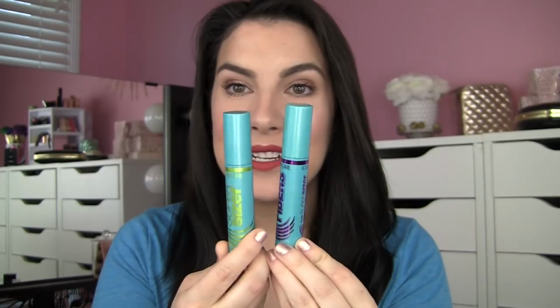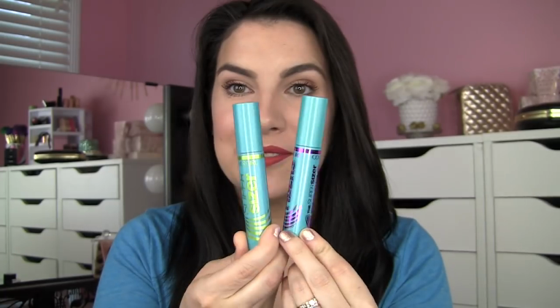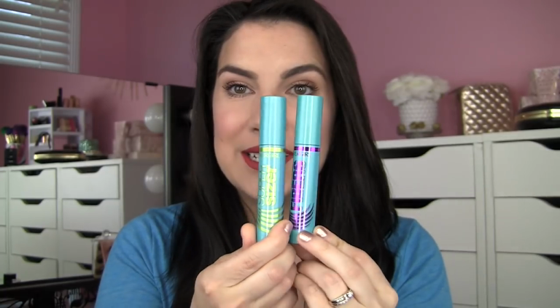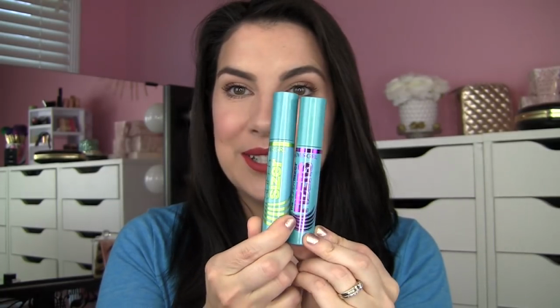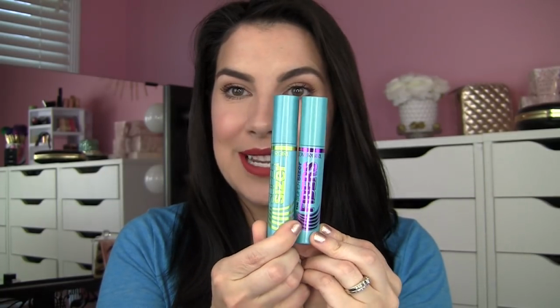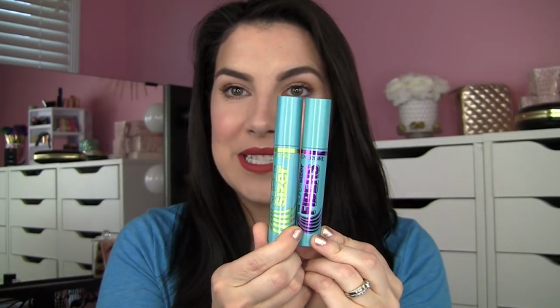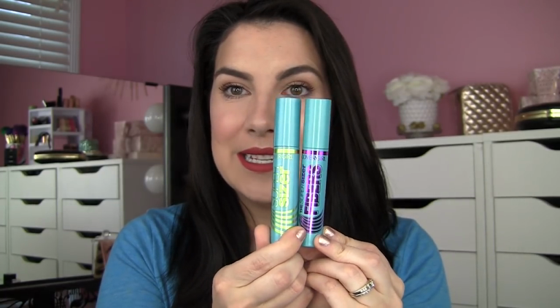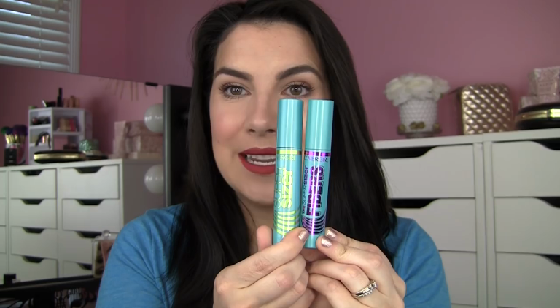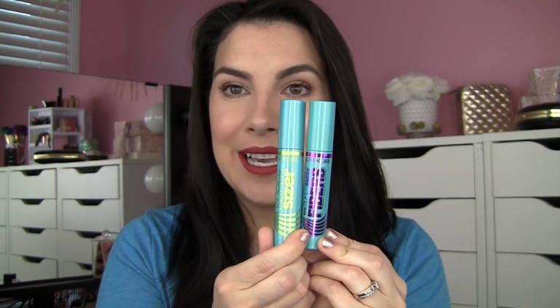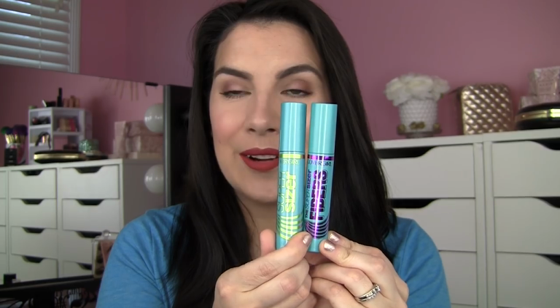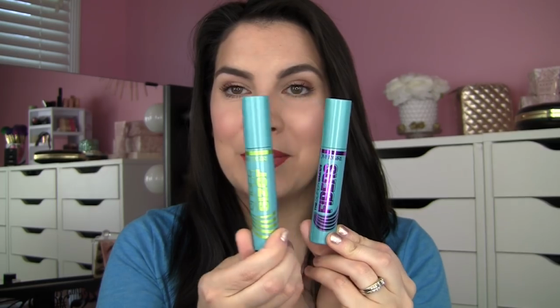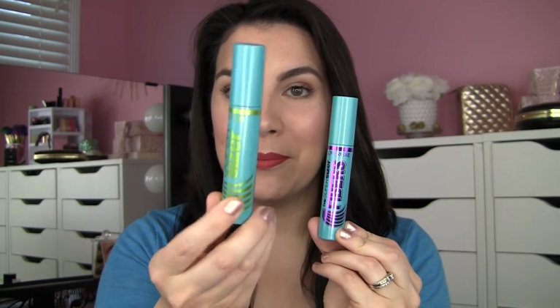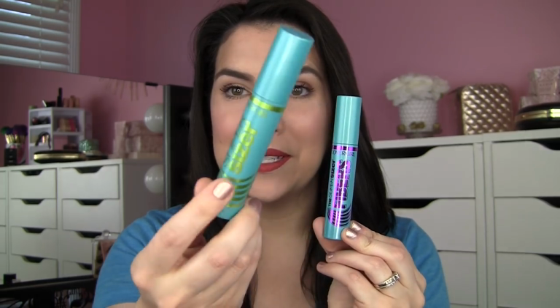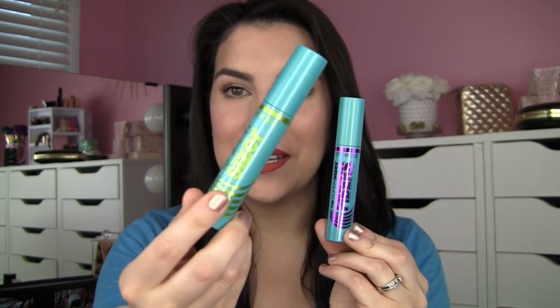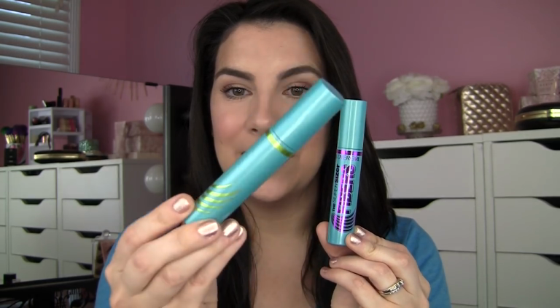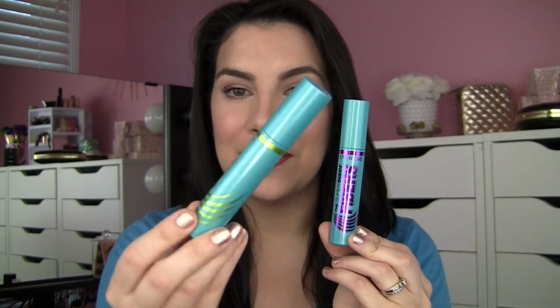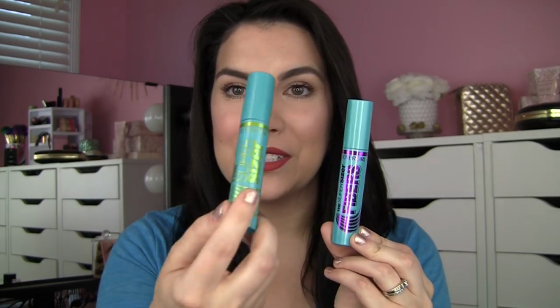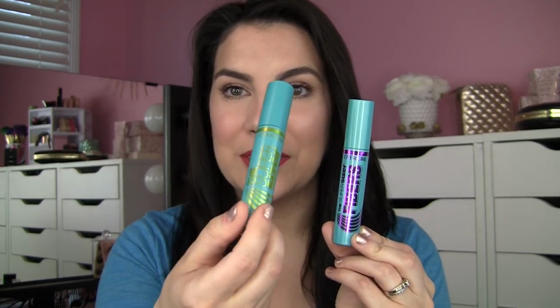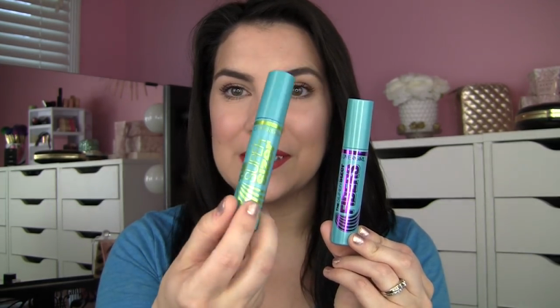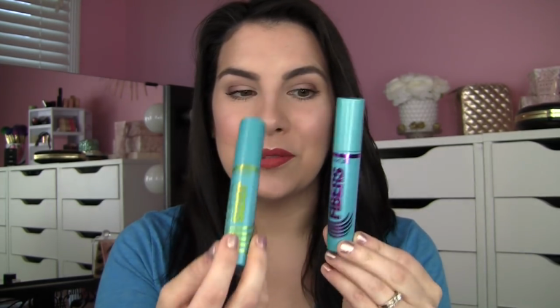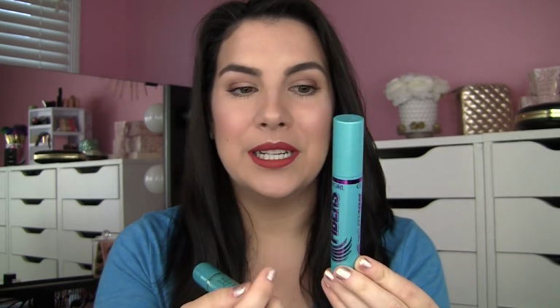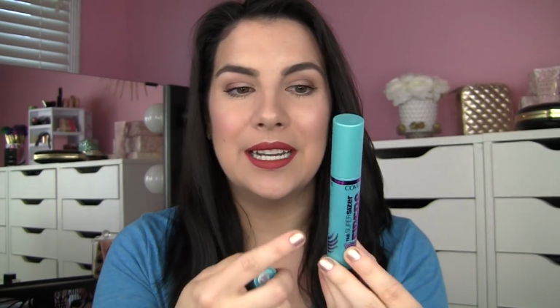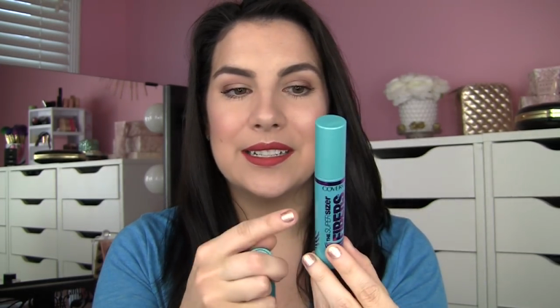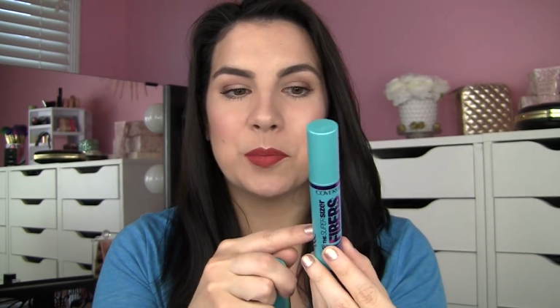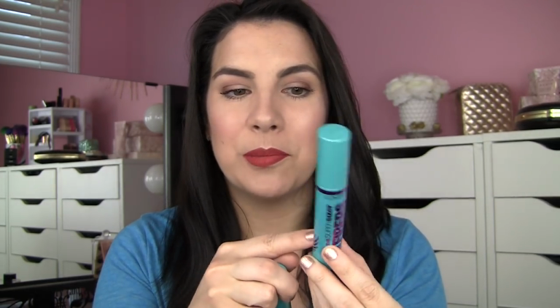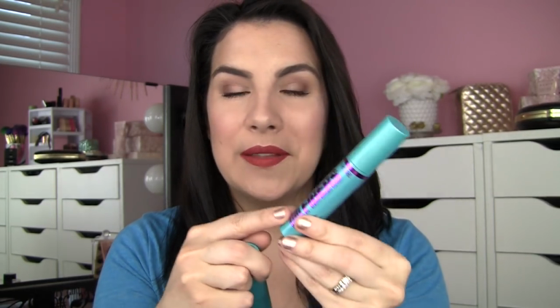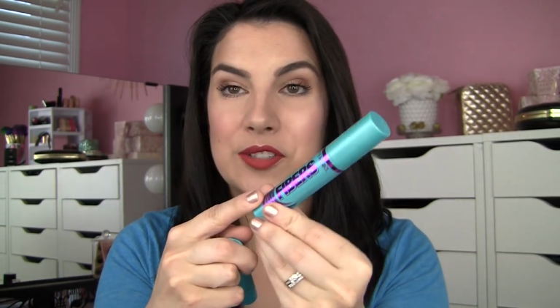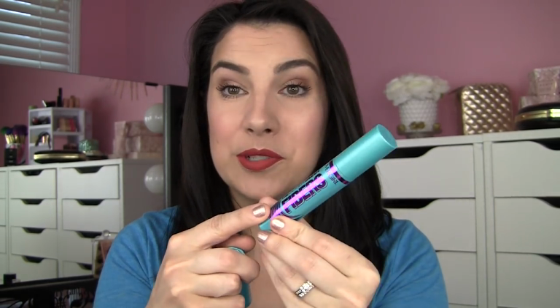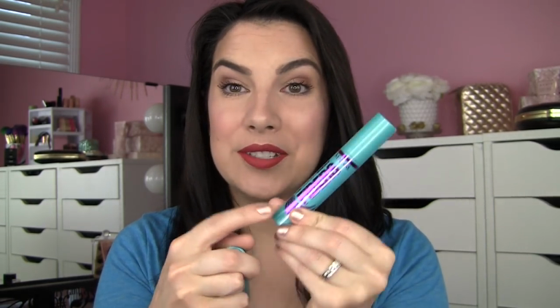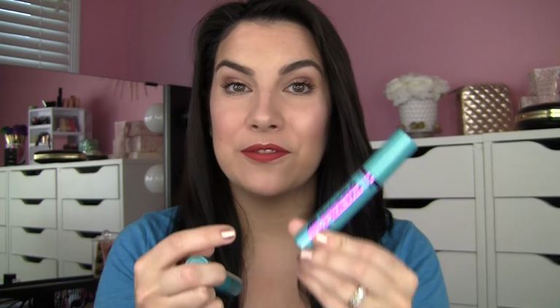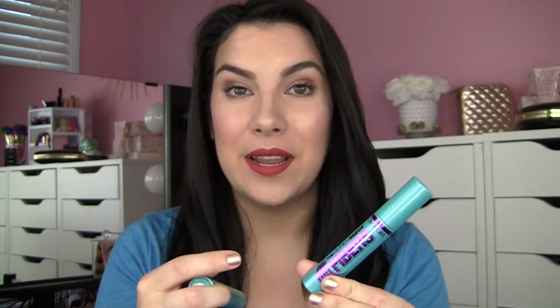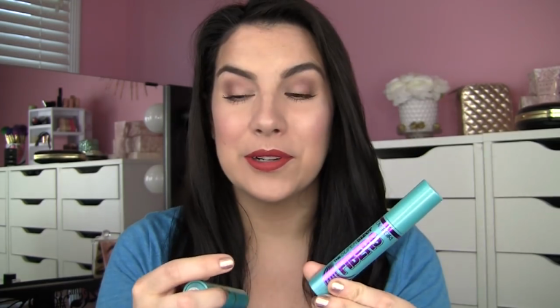Packaging wise, you know, same size, same color, but the print on the original is in green and it's purple on the Super Sizer Fibers.